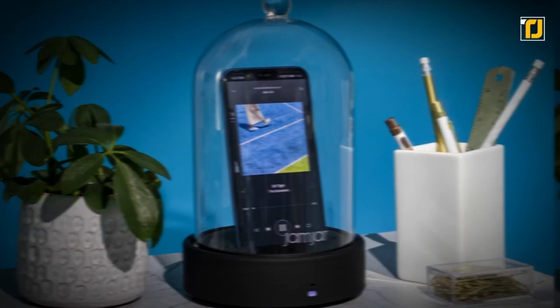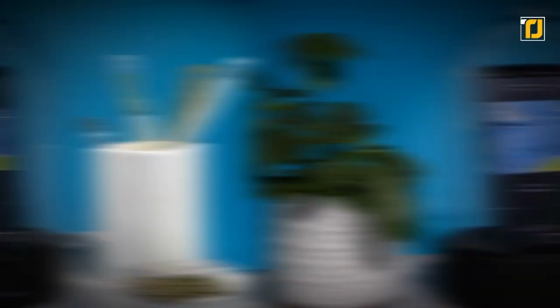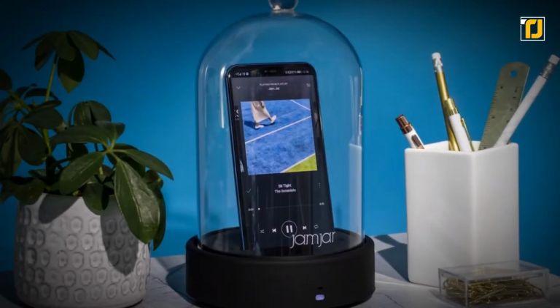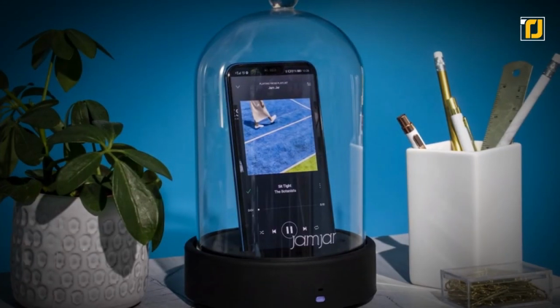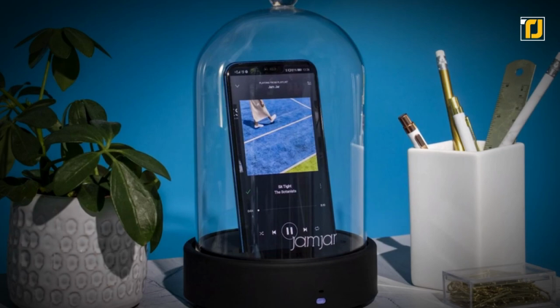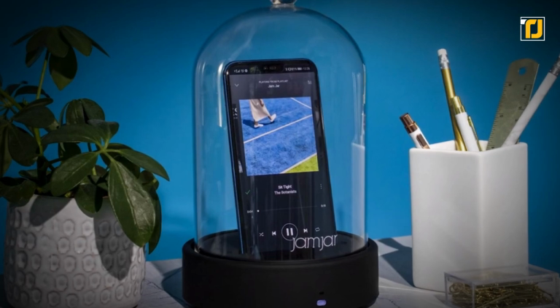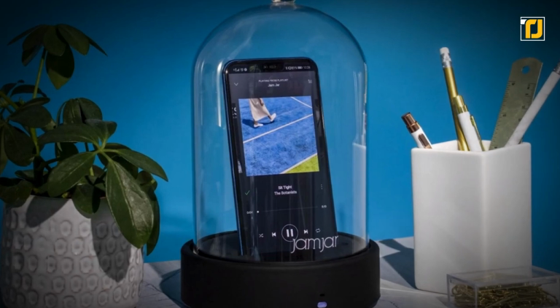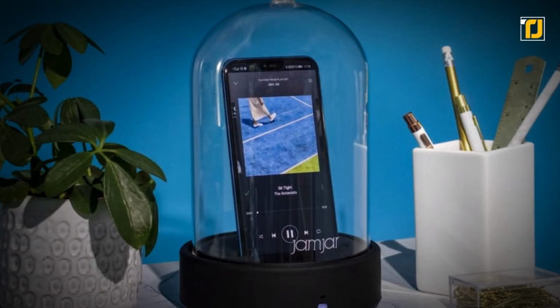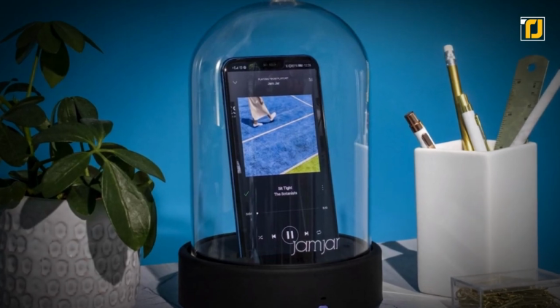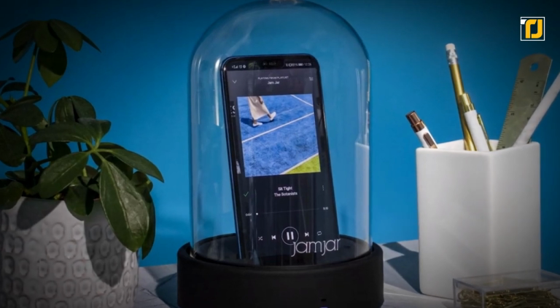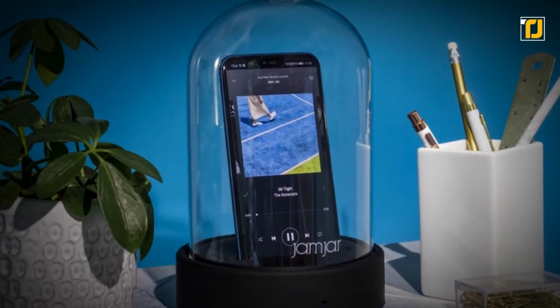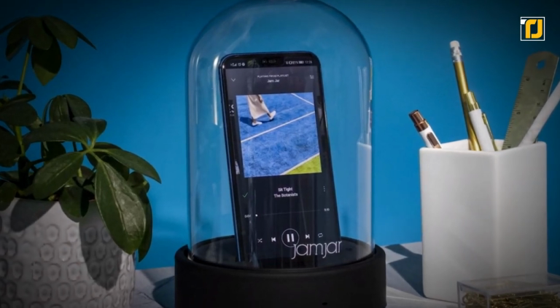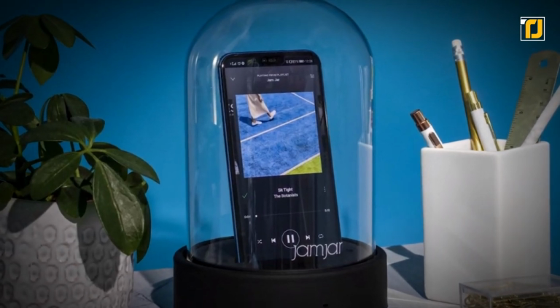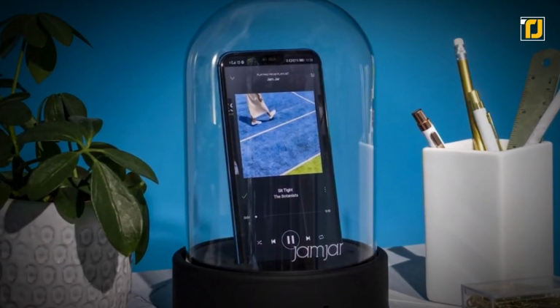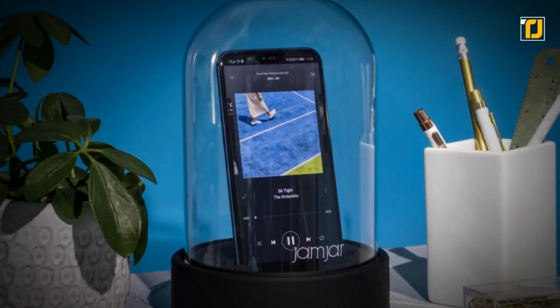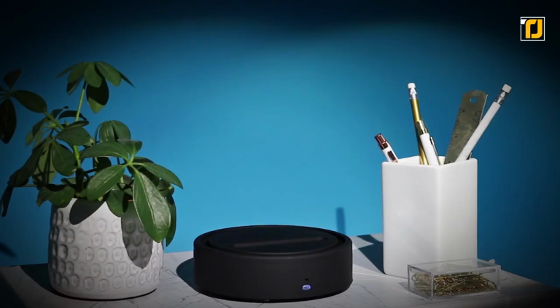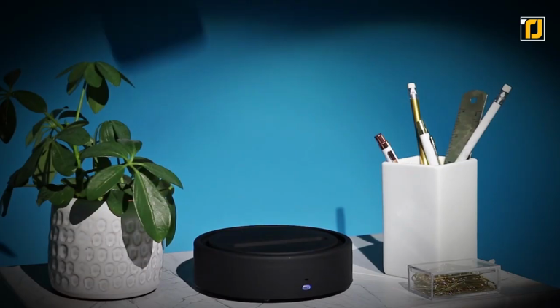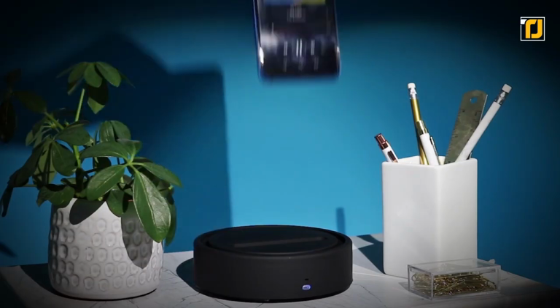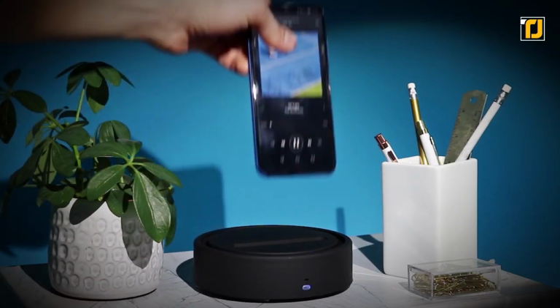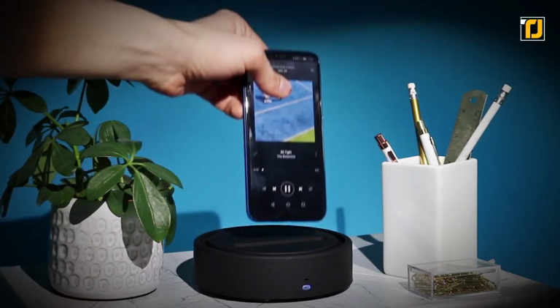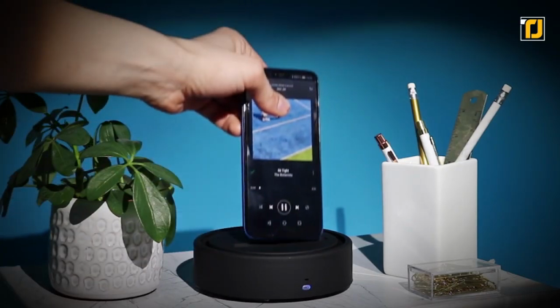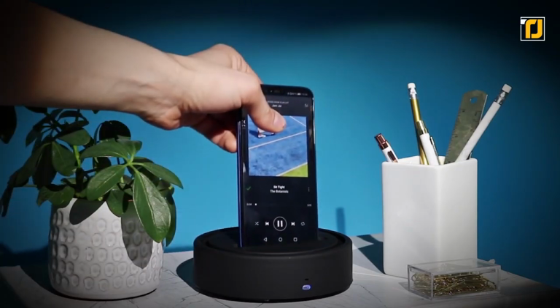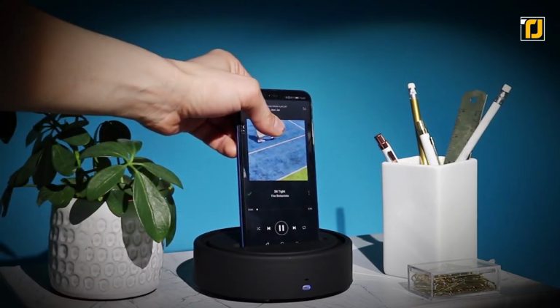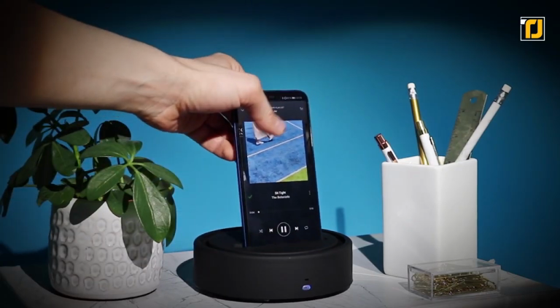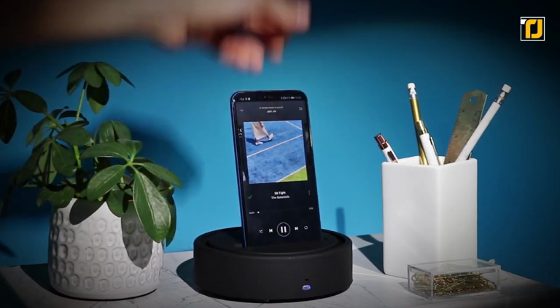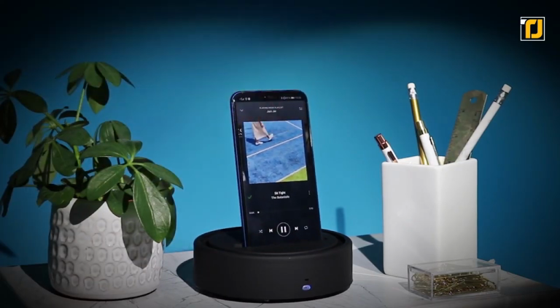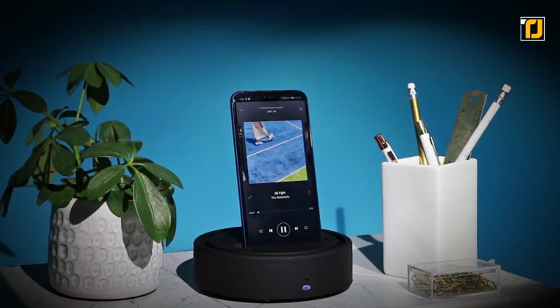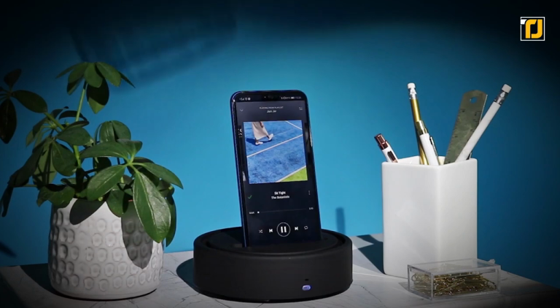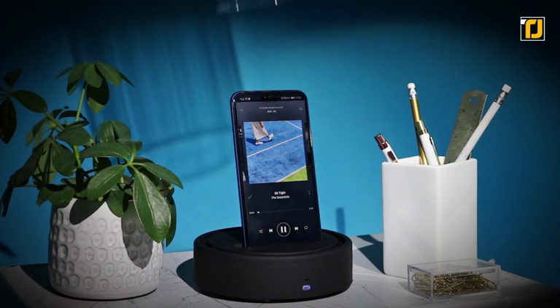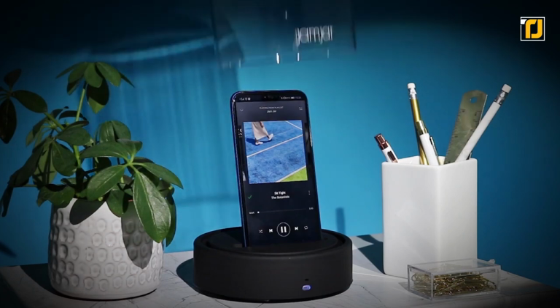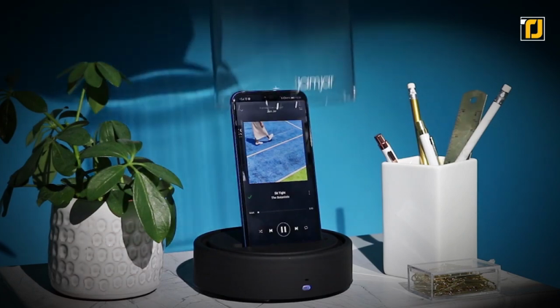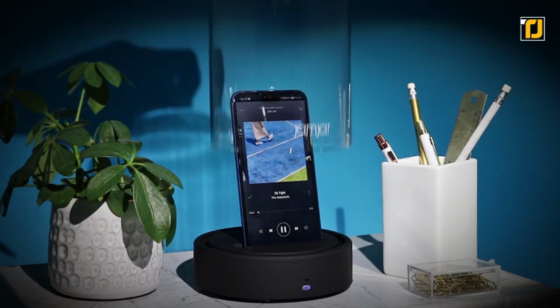It operates on rechargeable batteries with a runtime of 6 hours. All in all, your jam sessions will not be the same once you purchase this speaker.